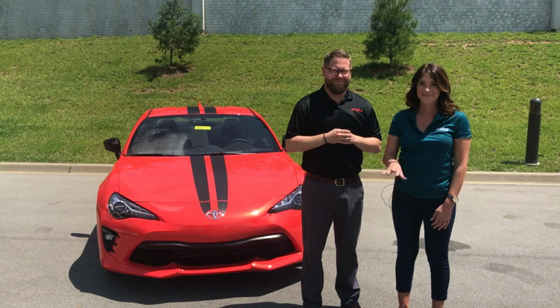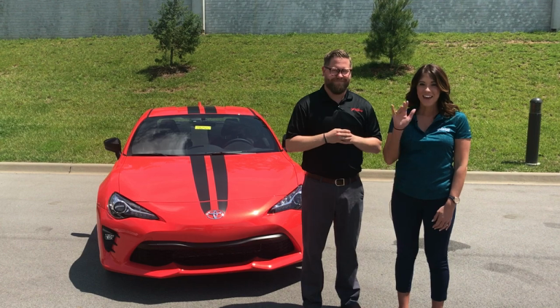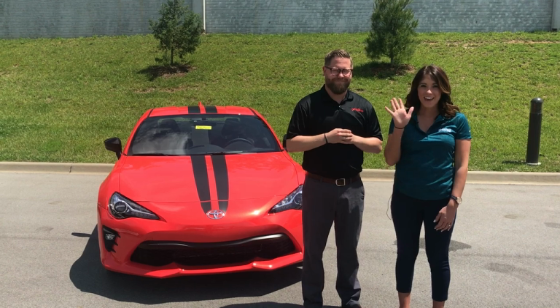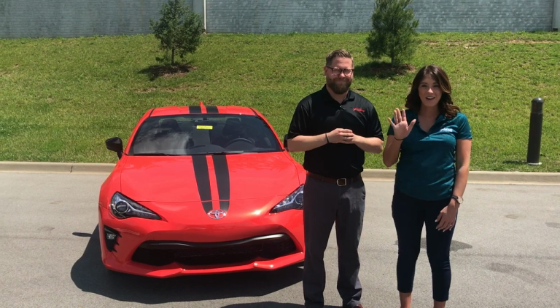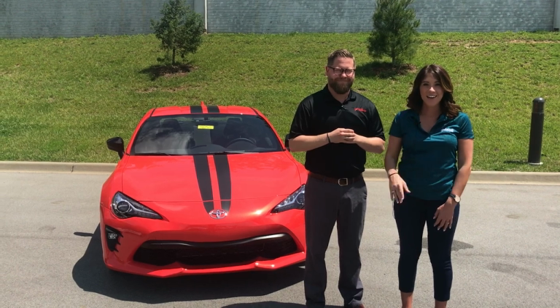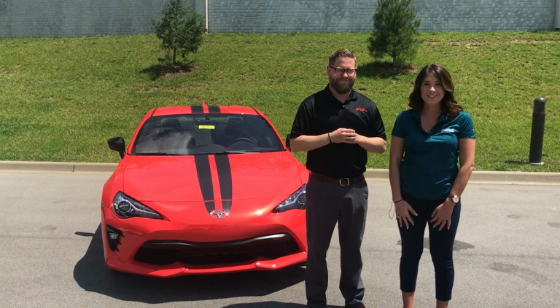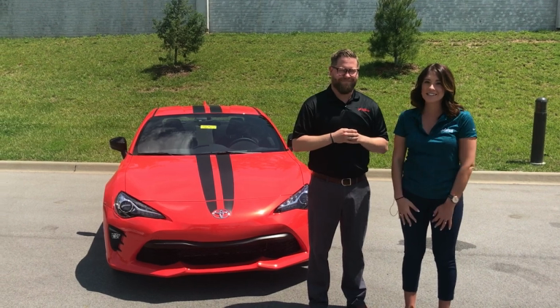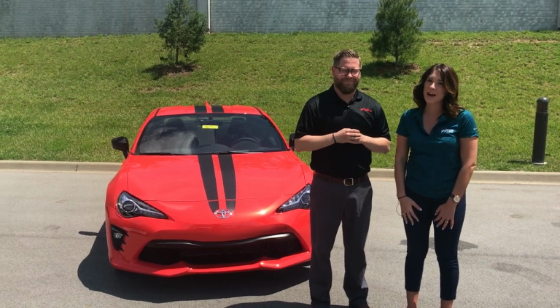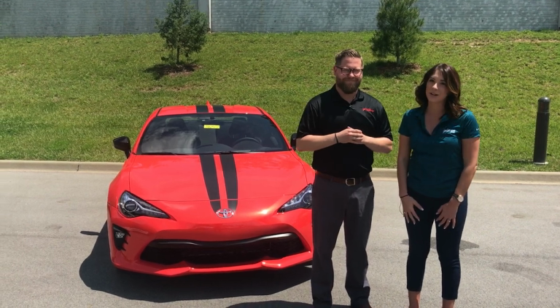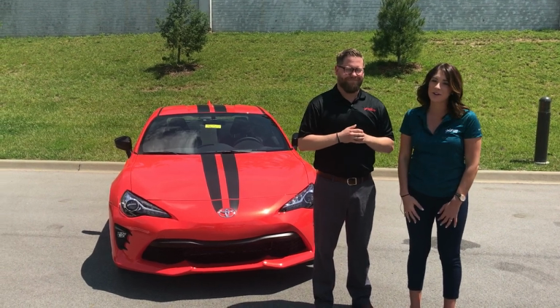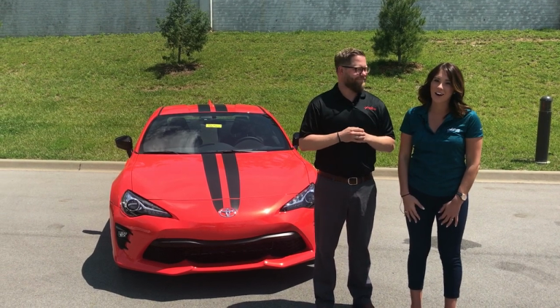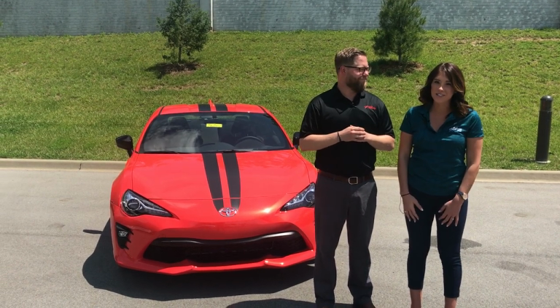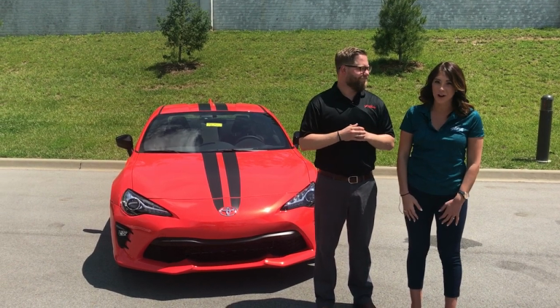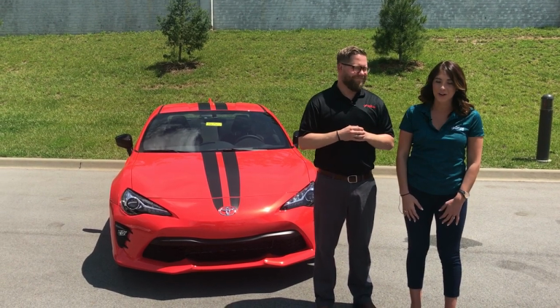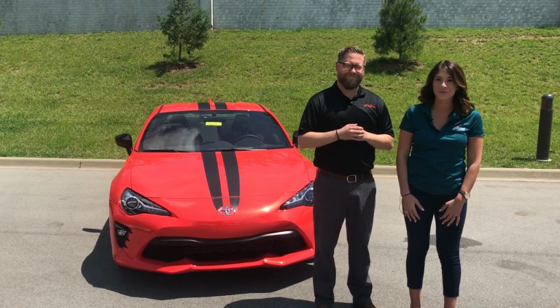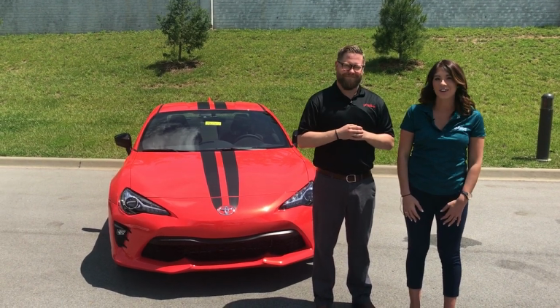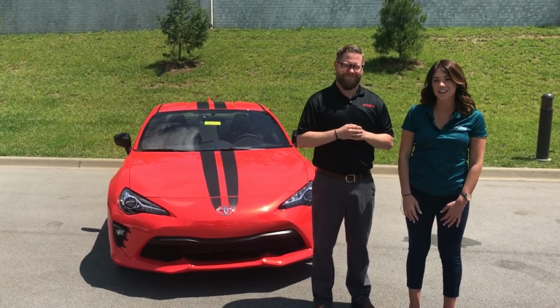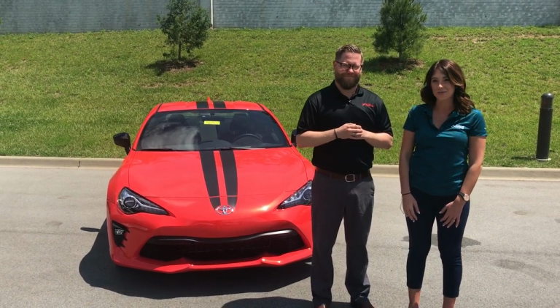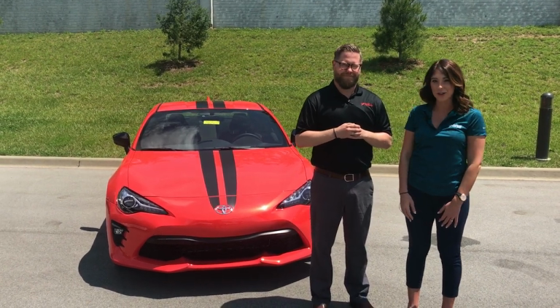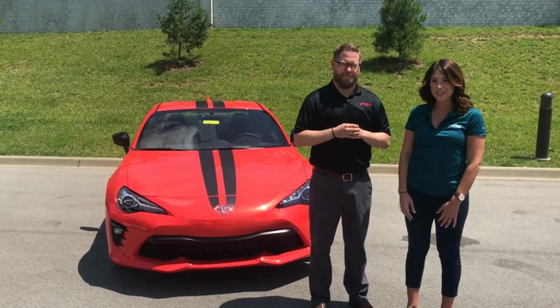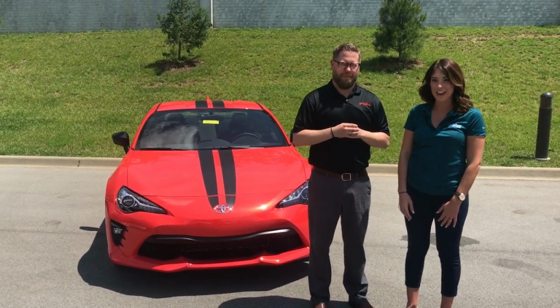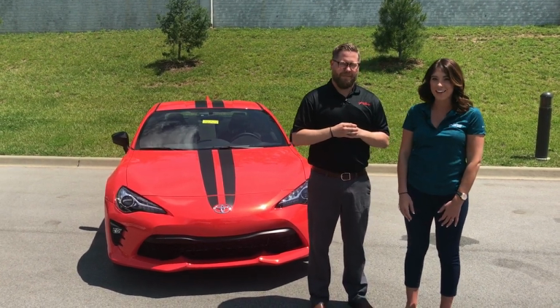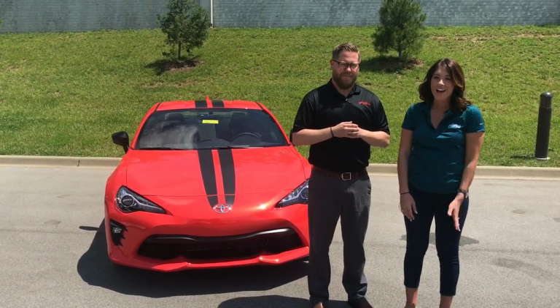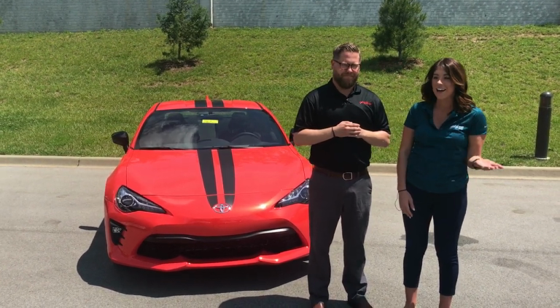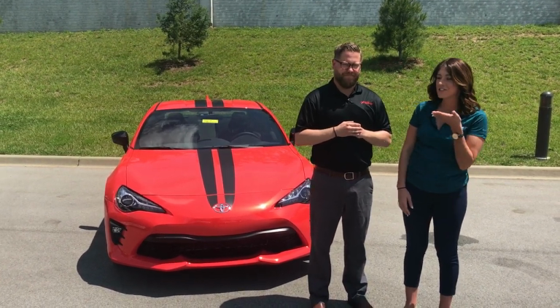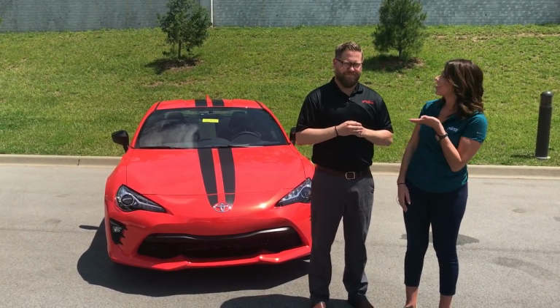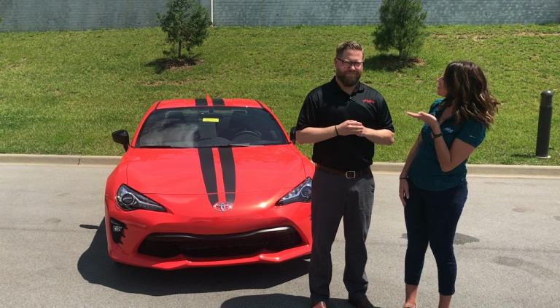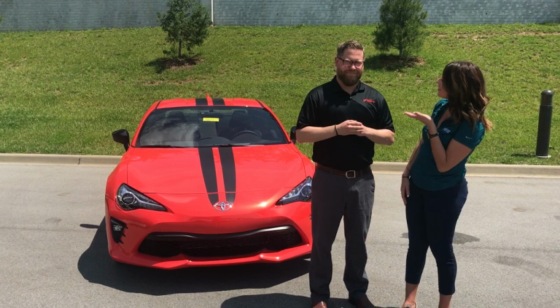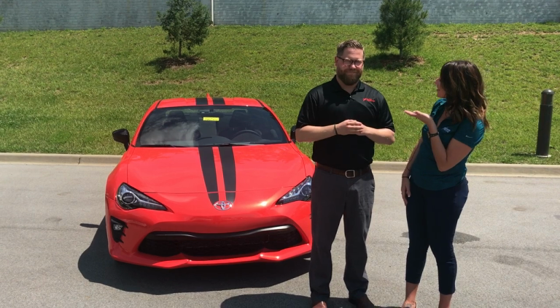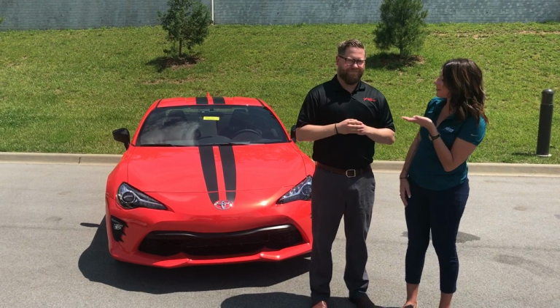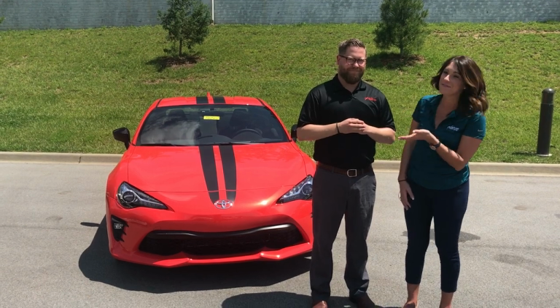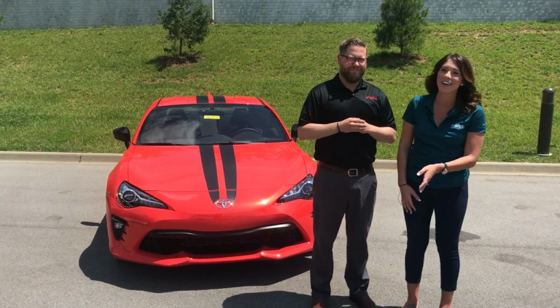Hey you guys, this is Gabrielle with Oxmoor Underground here at Oxmoor Toyota today. I have Chuck Schumann here with me.